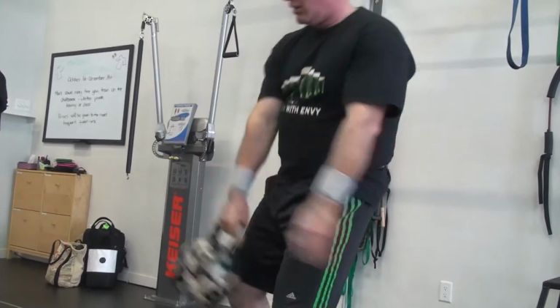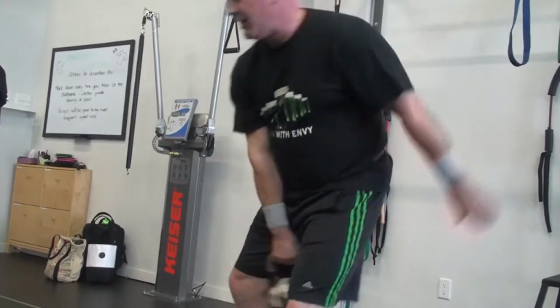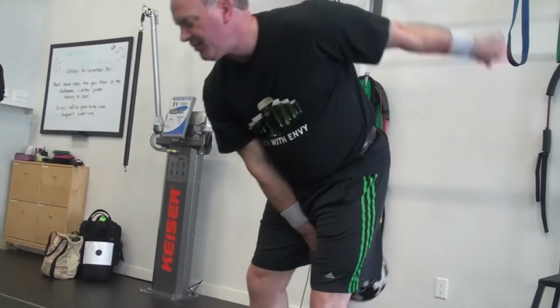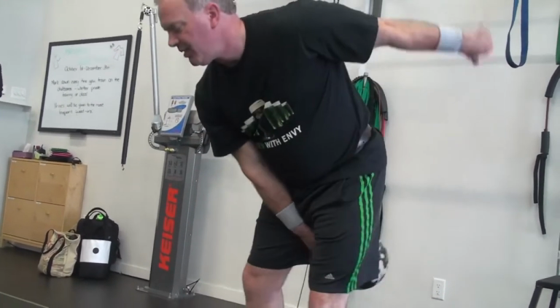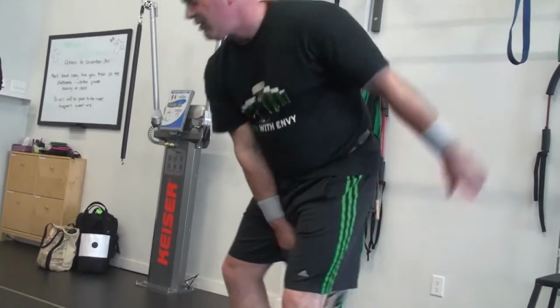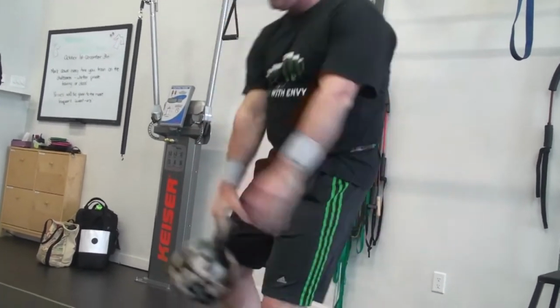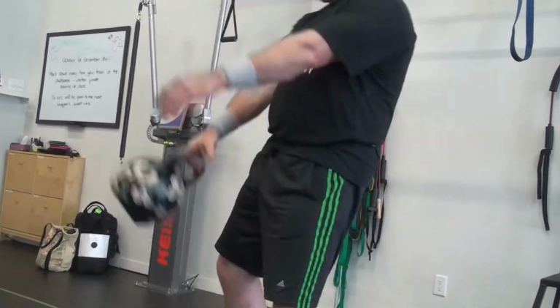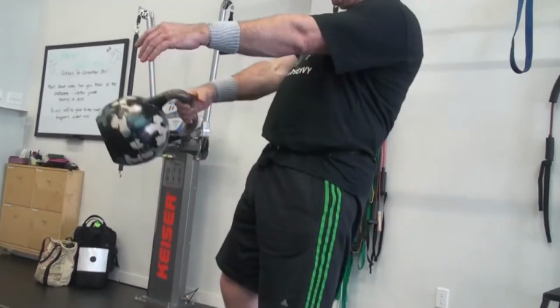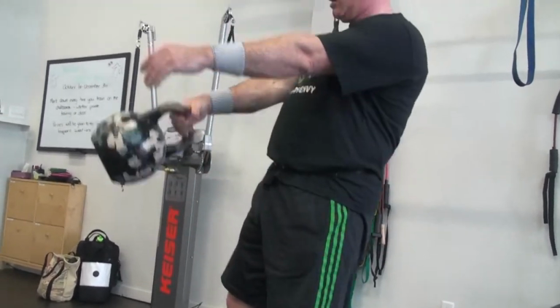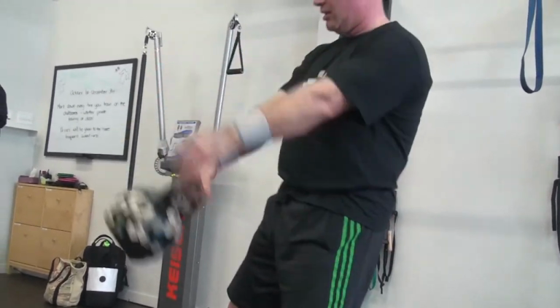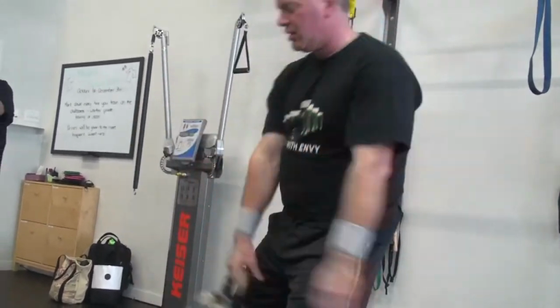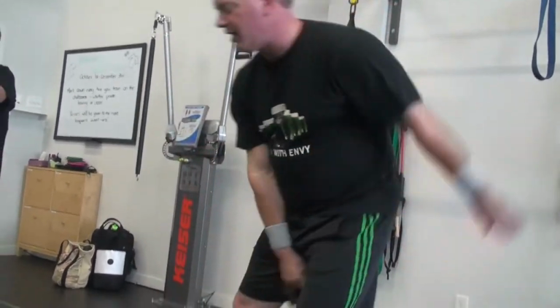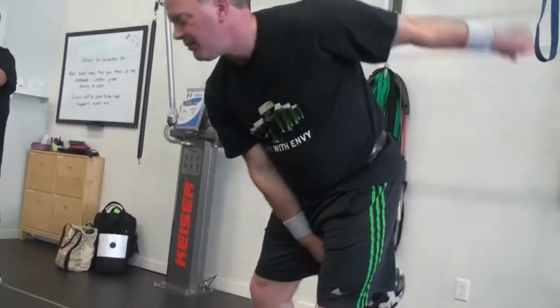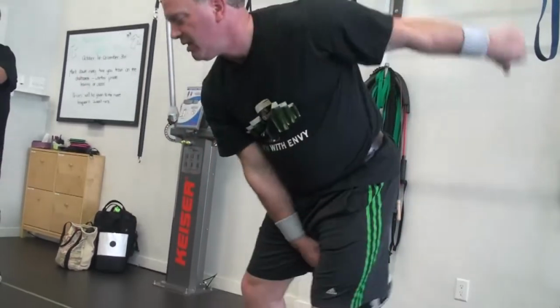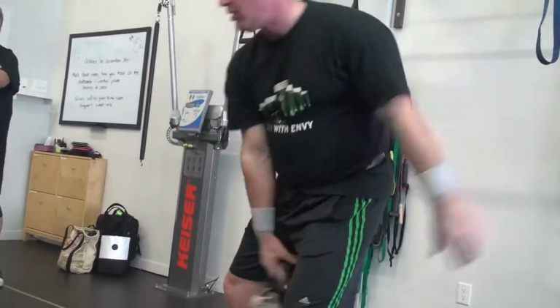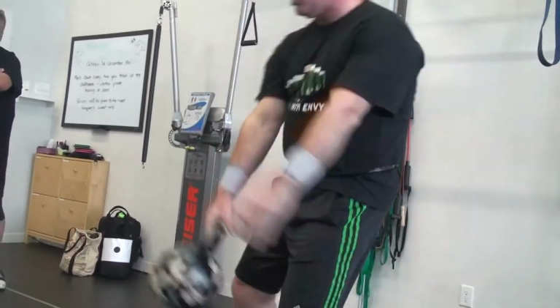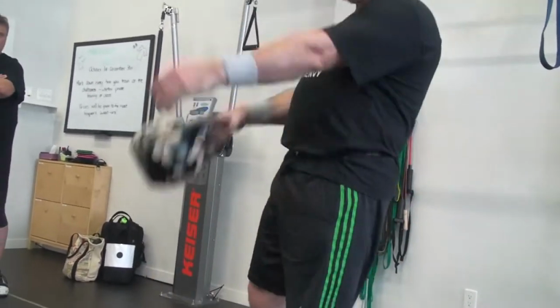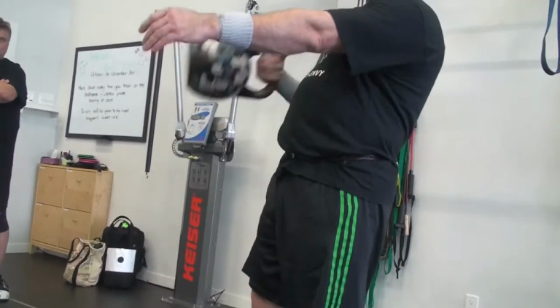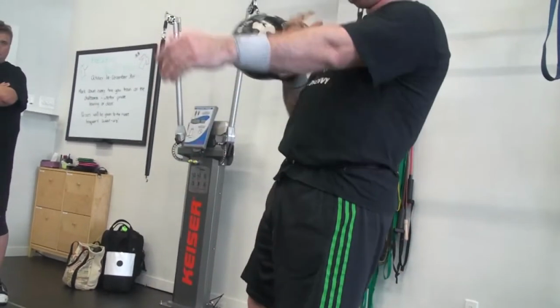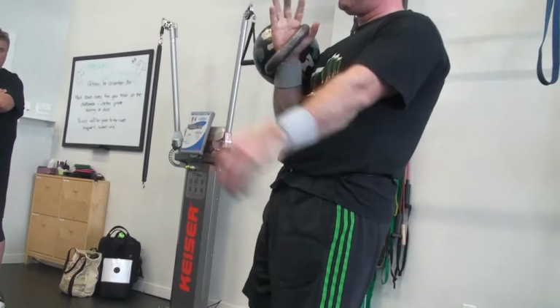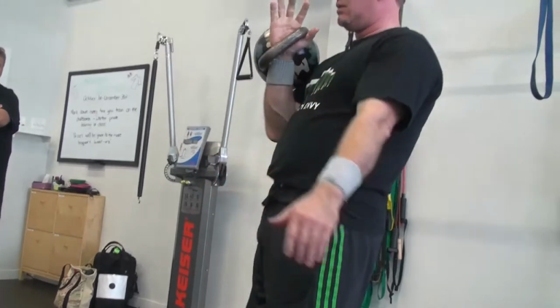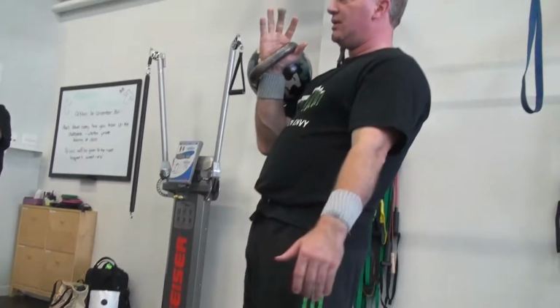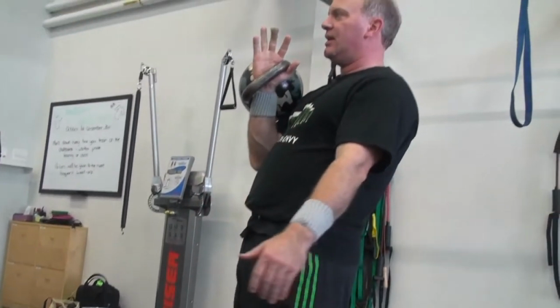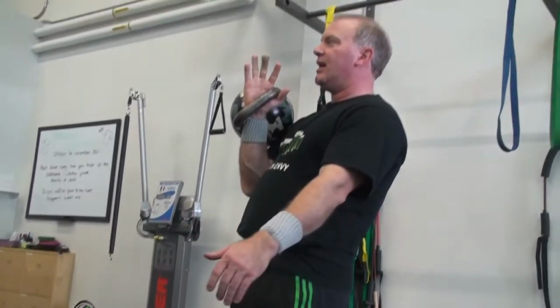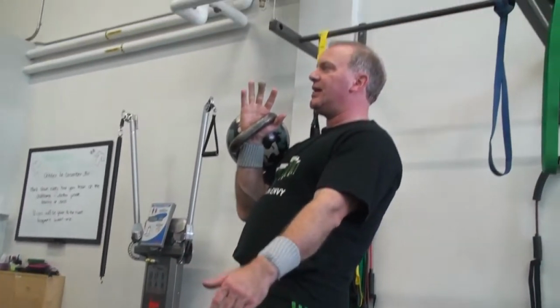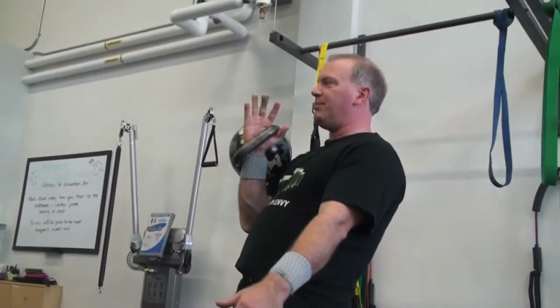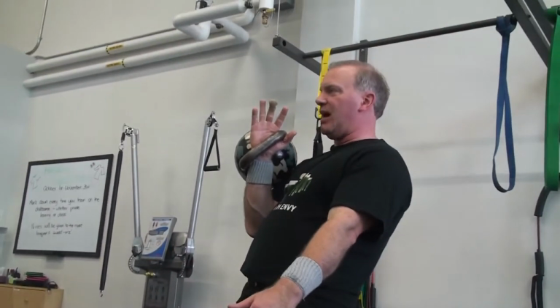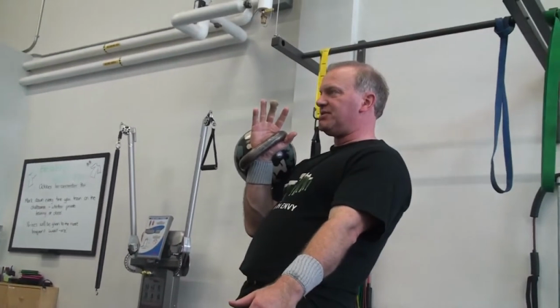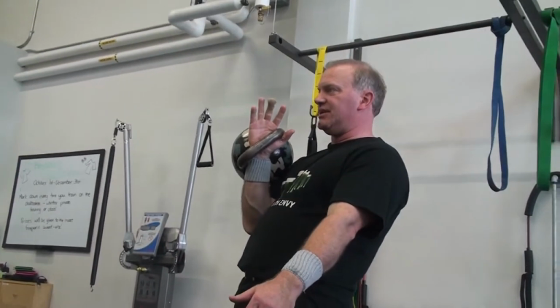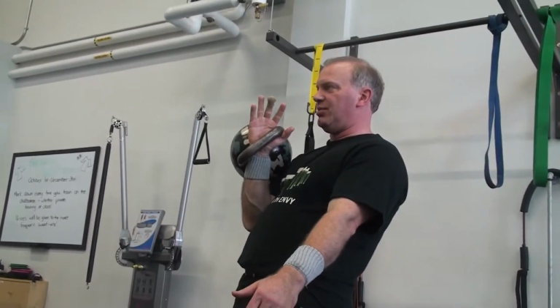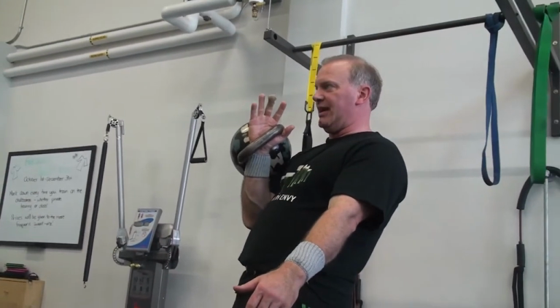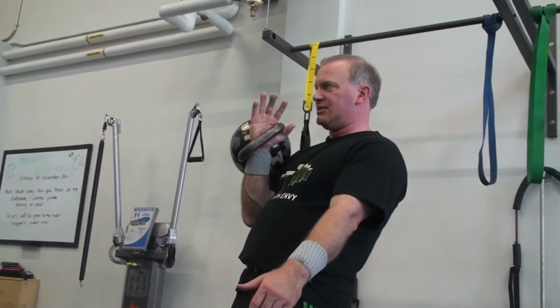Clamp, claw, clamp, claw — and it pops into place.